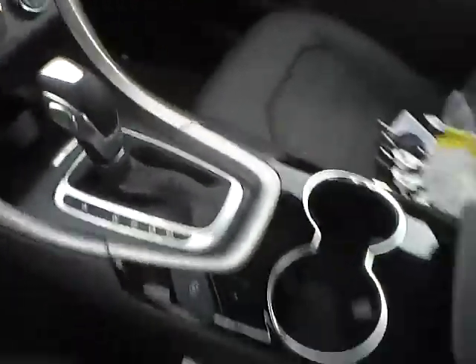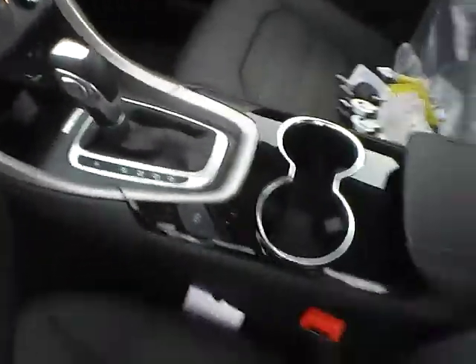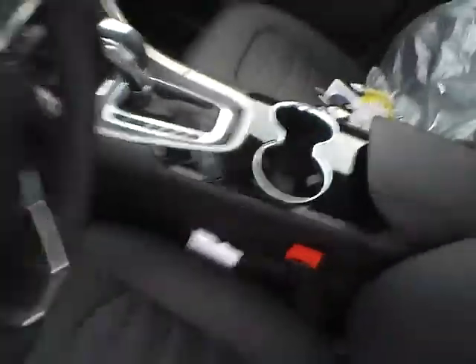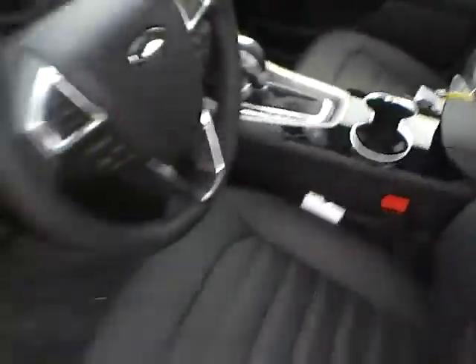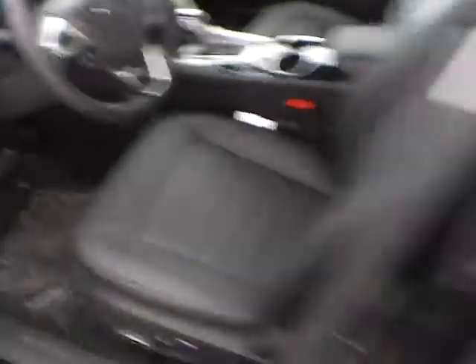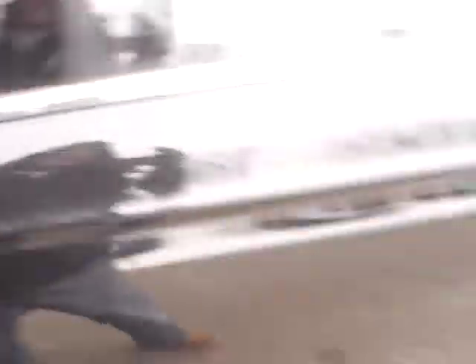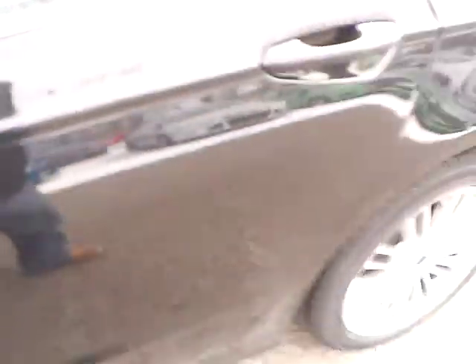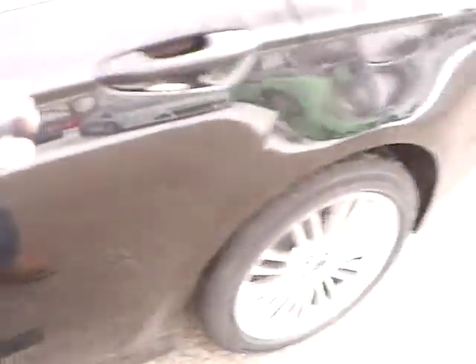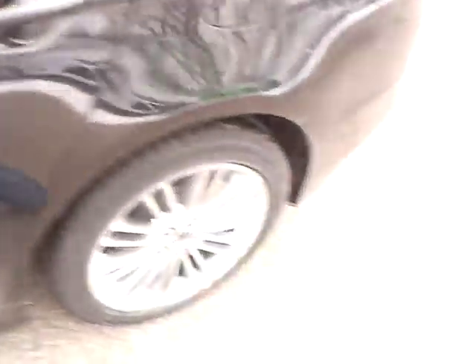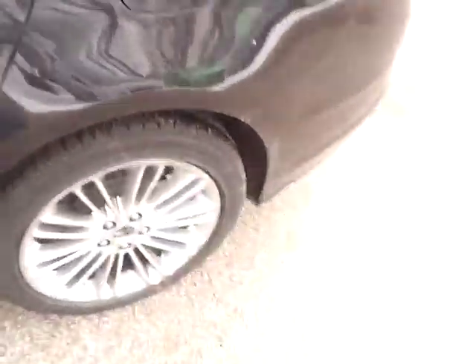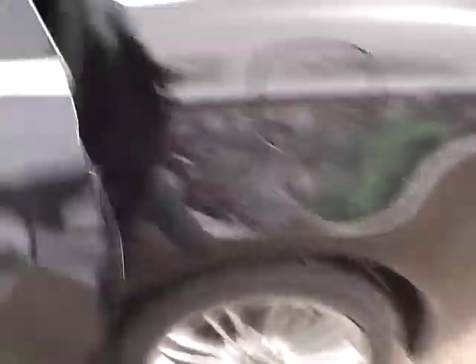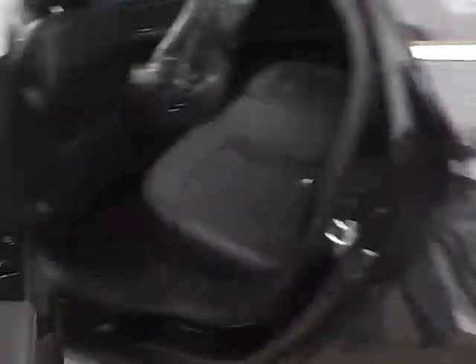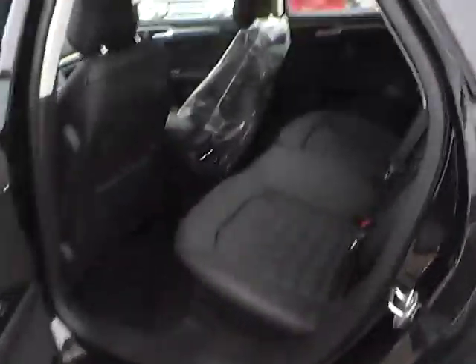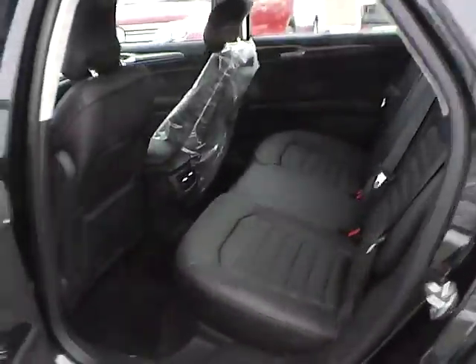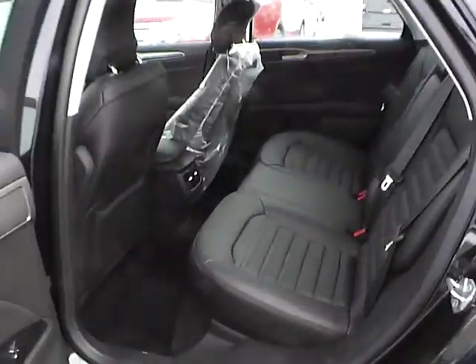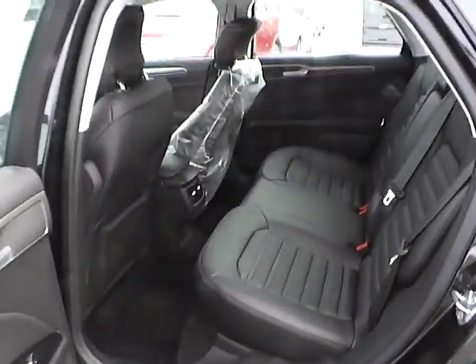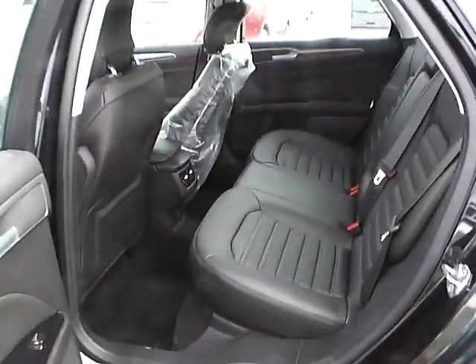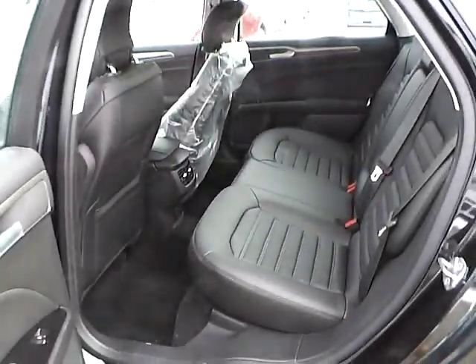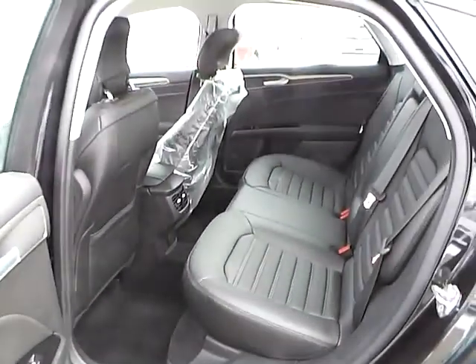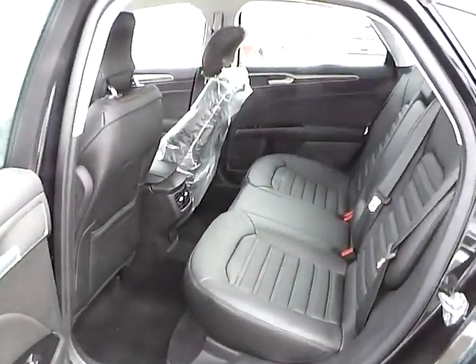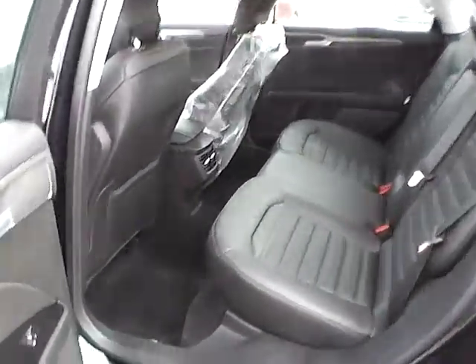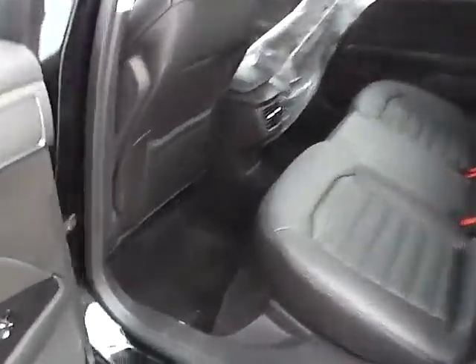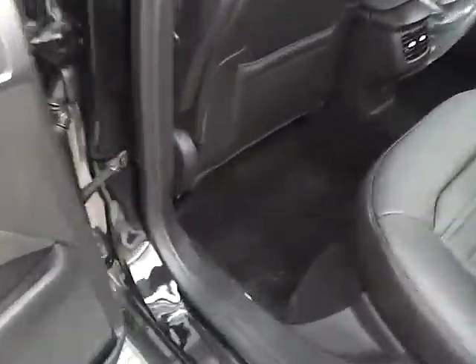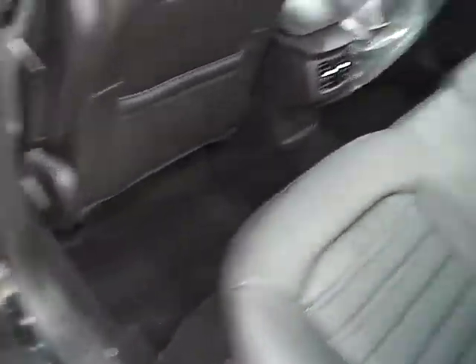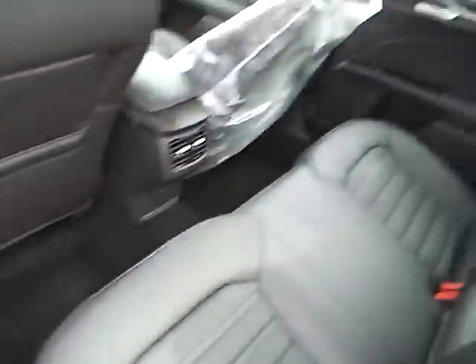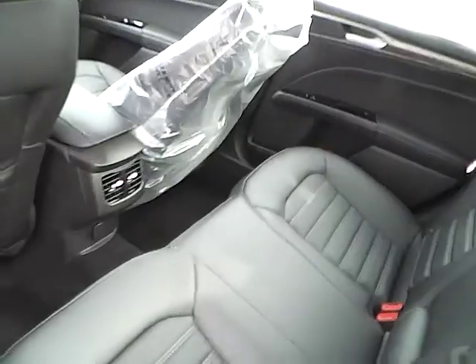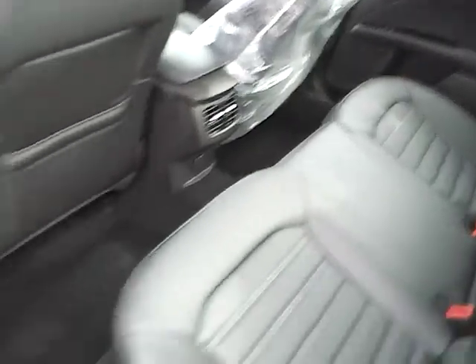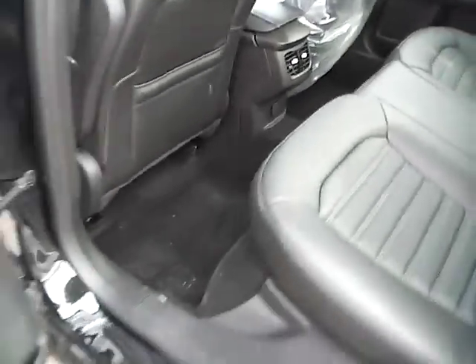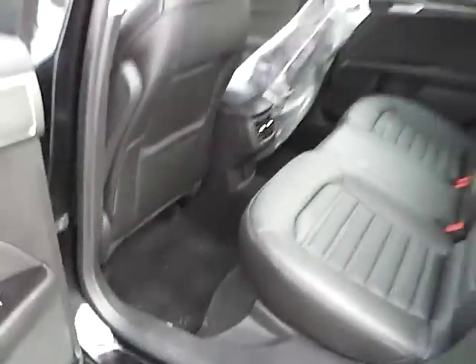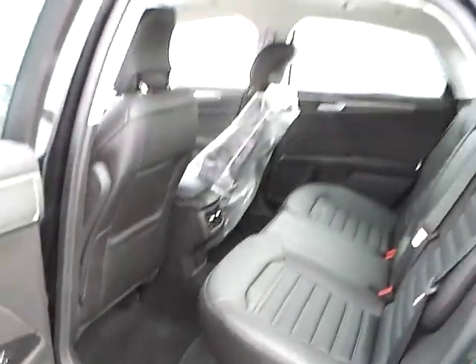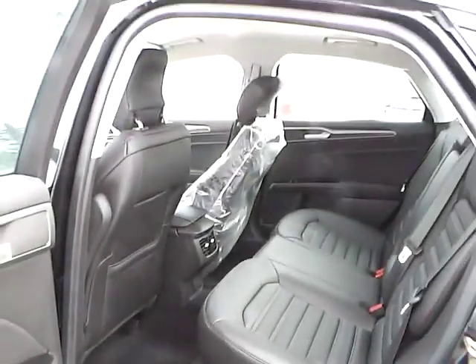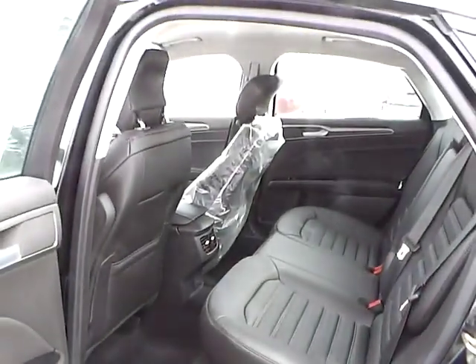As for the back seat, we have charcoal black leather seating as well, with plenty of leg room and plenty of head room.